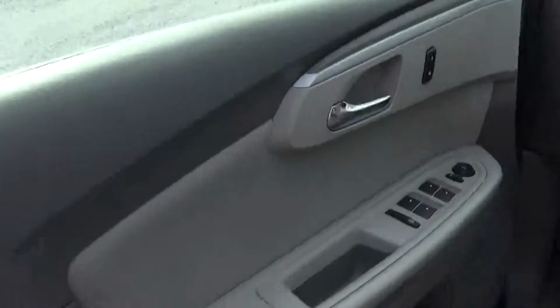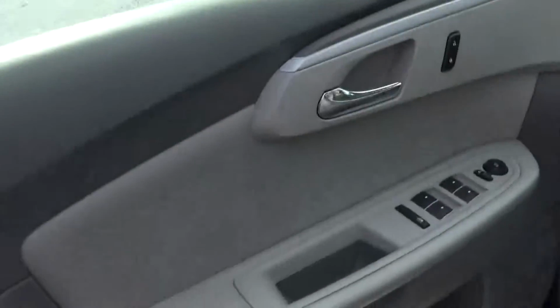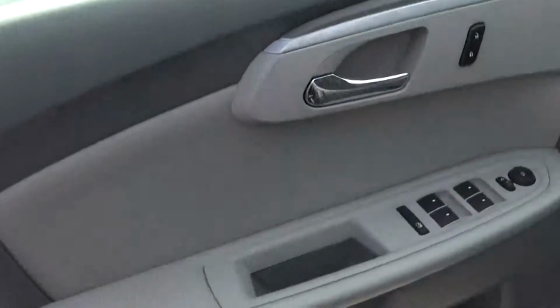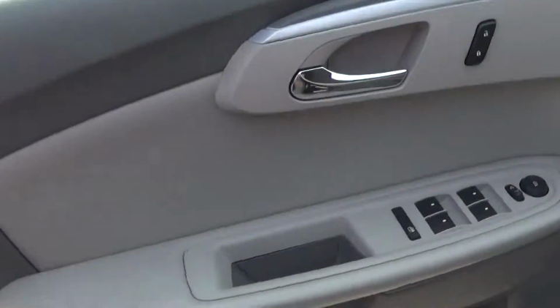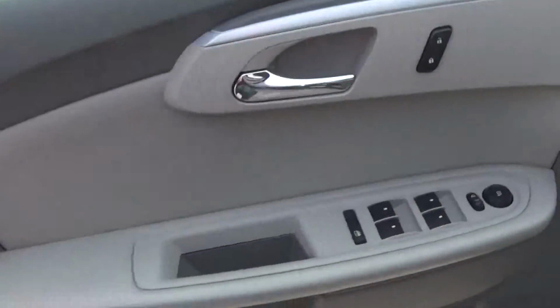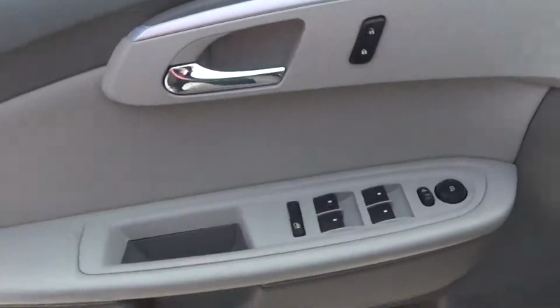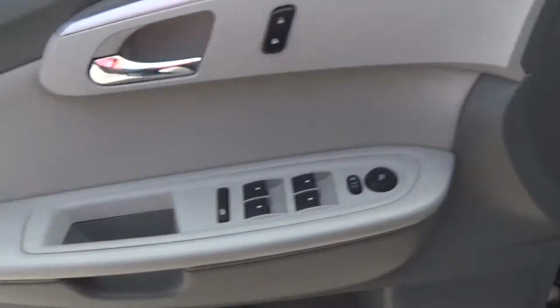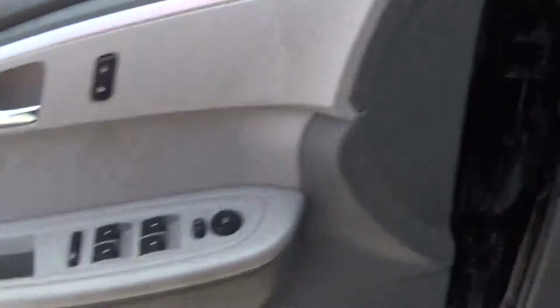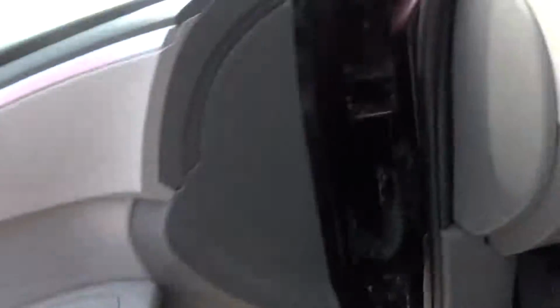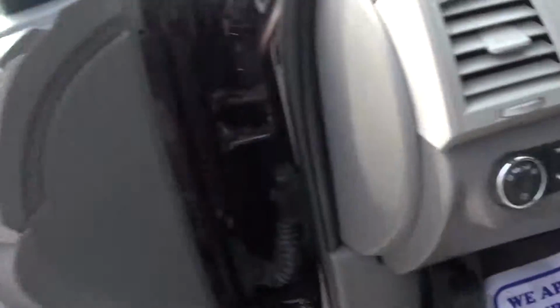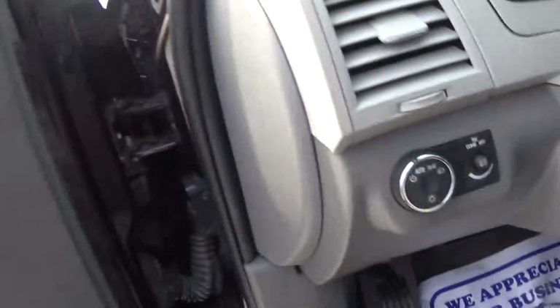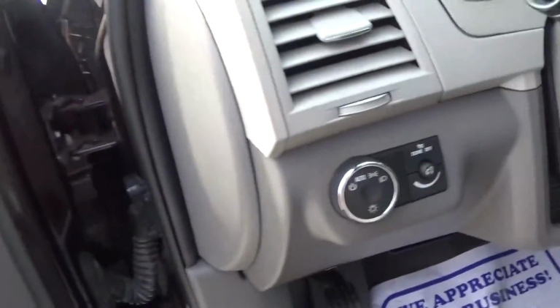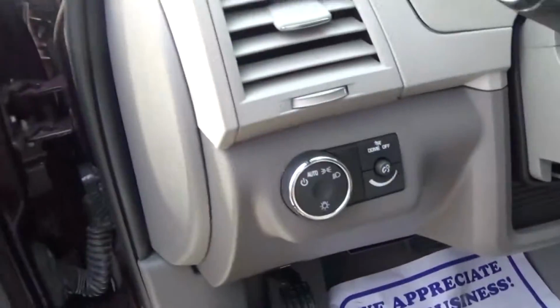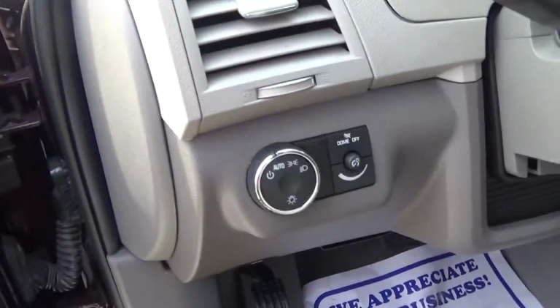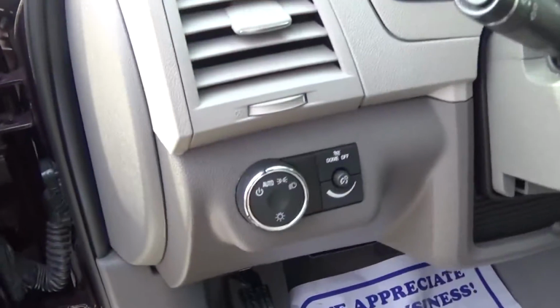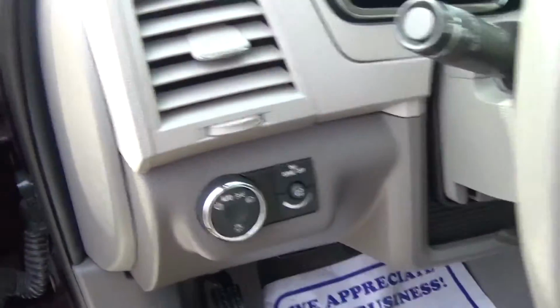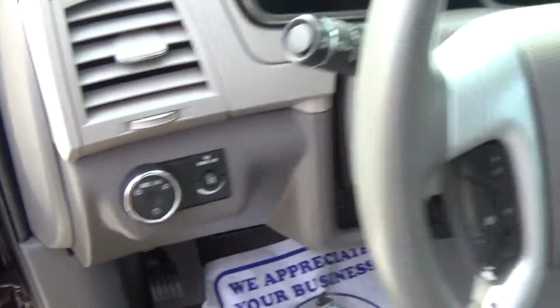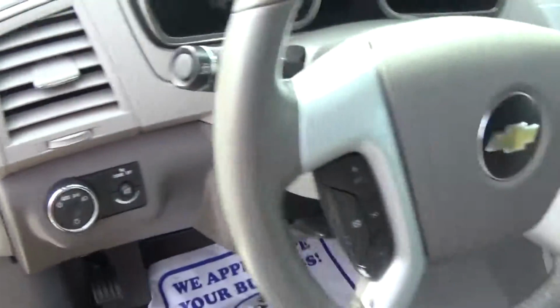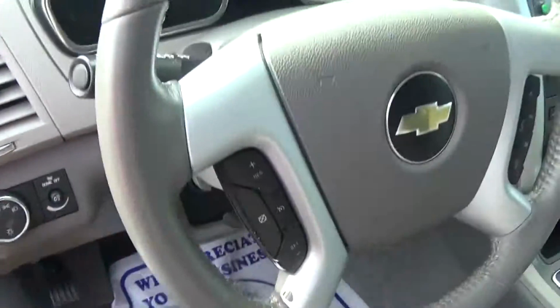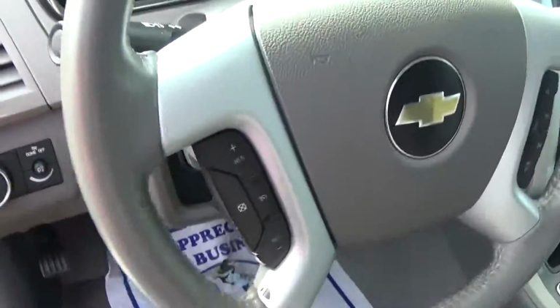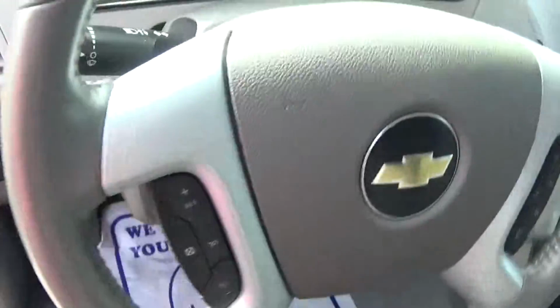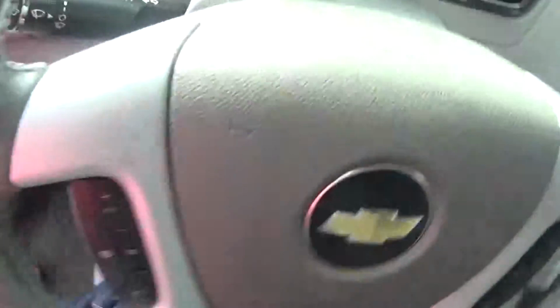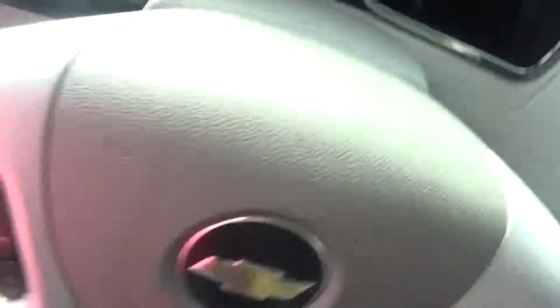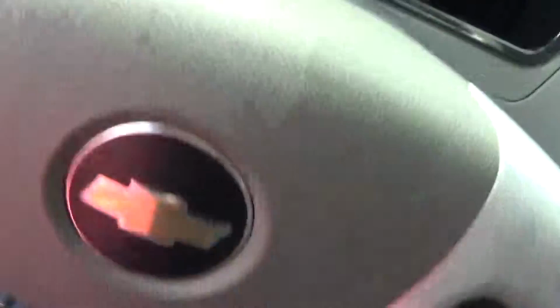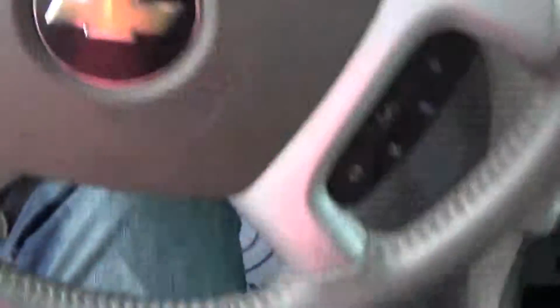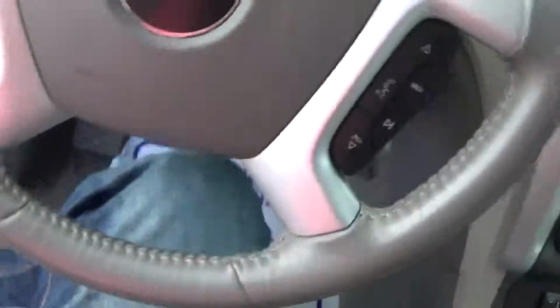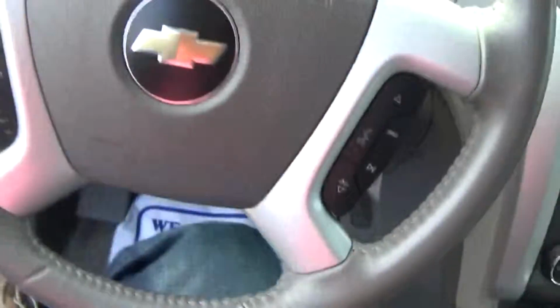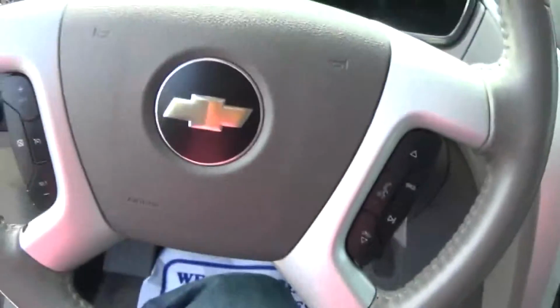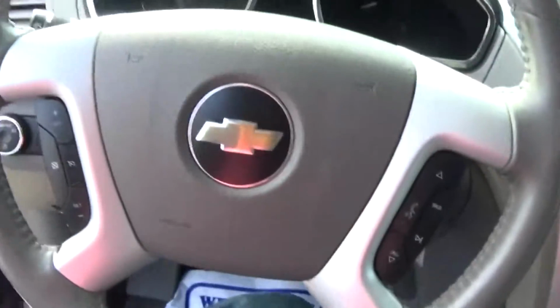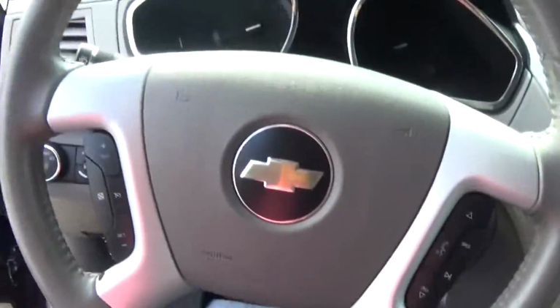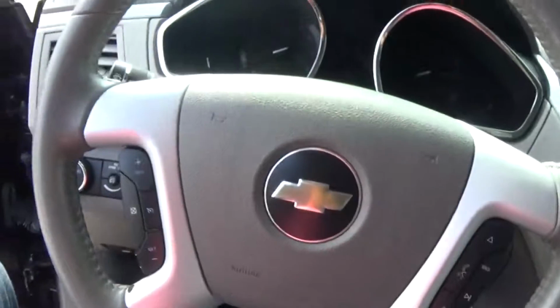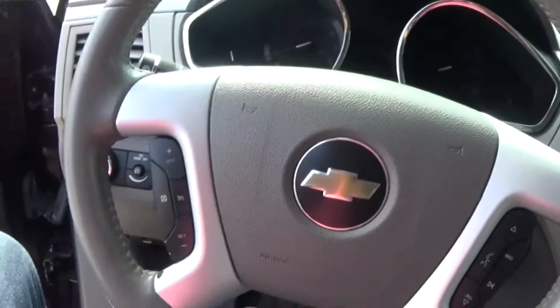Power windows, power door locks, automatic headlights, steering wheel controls.